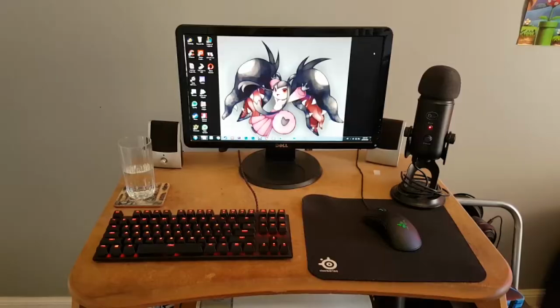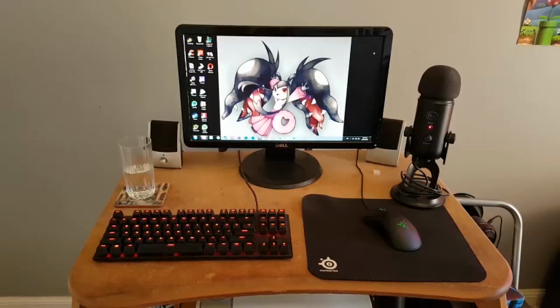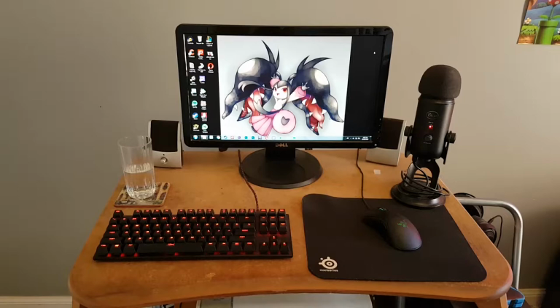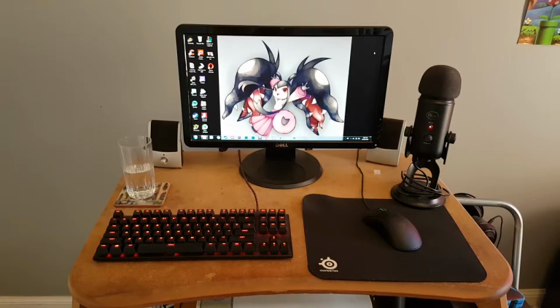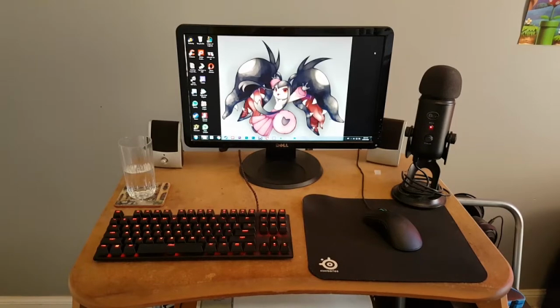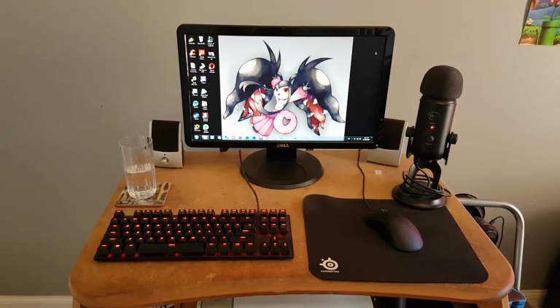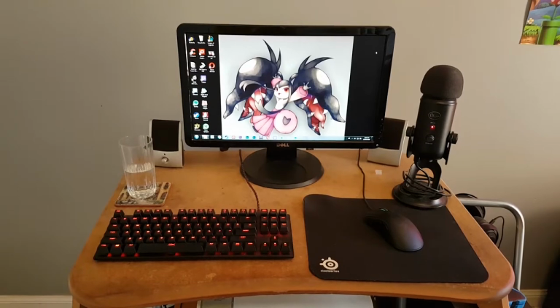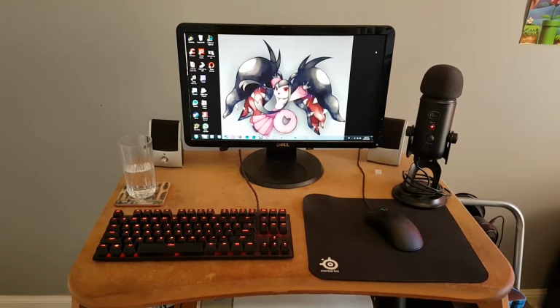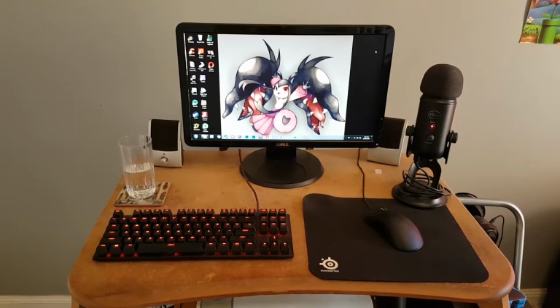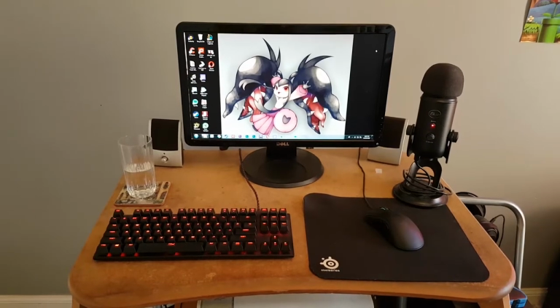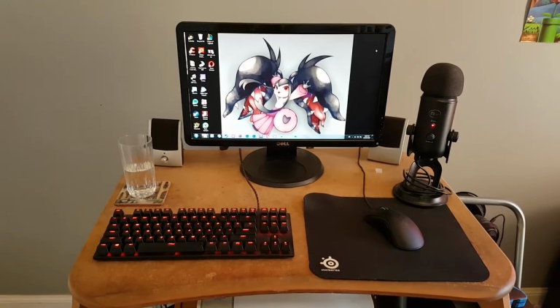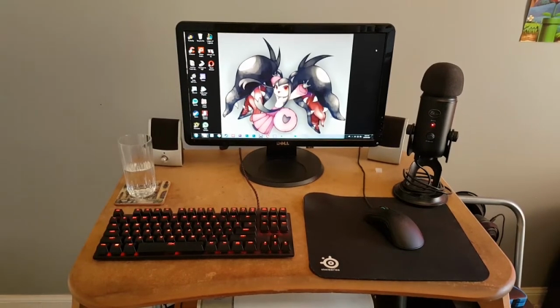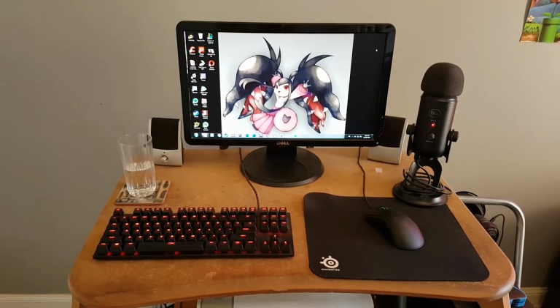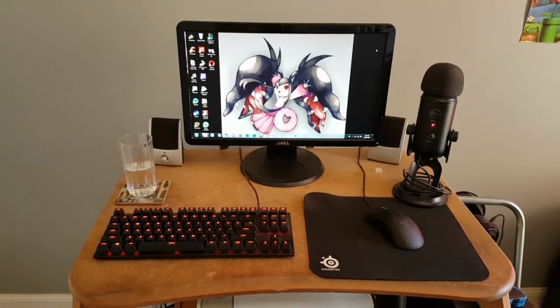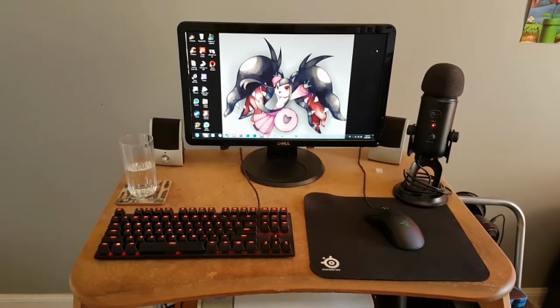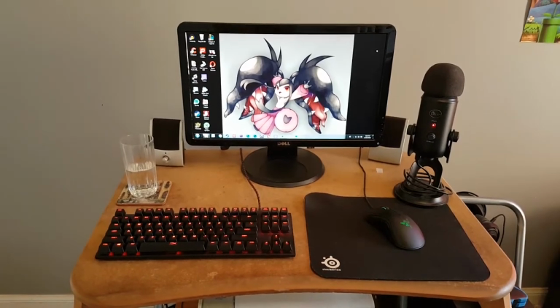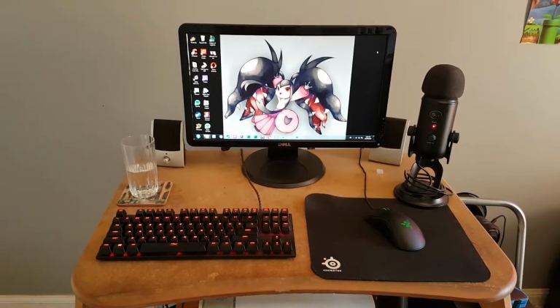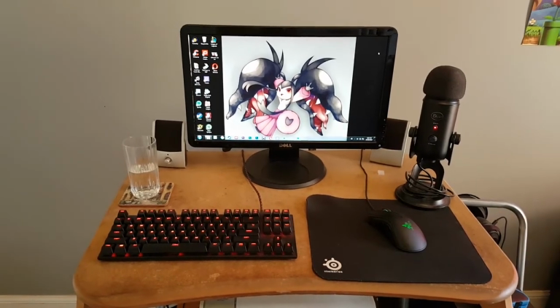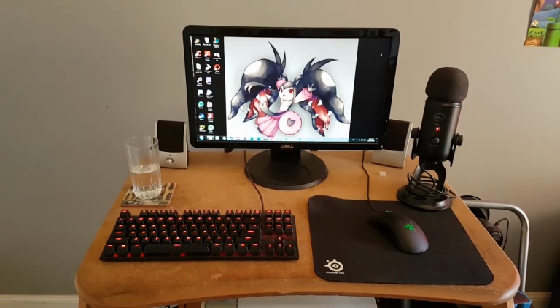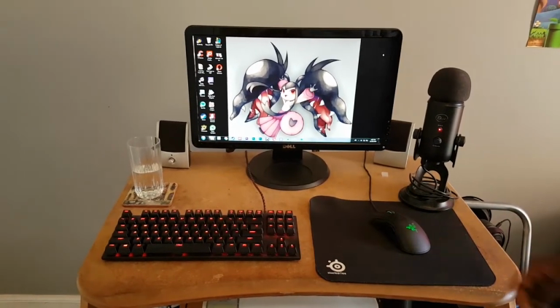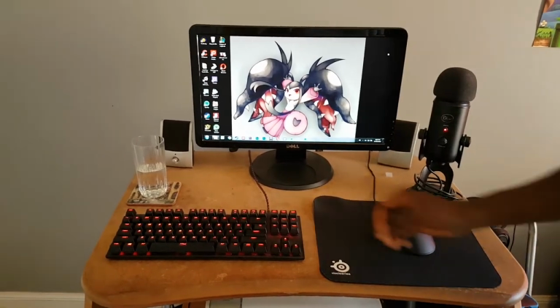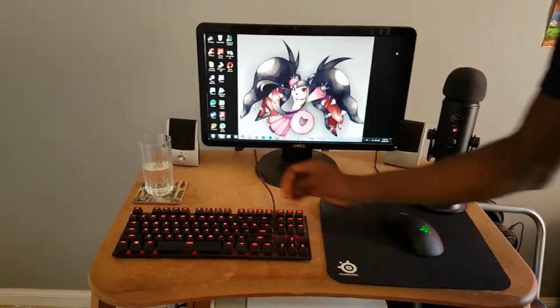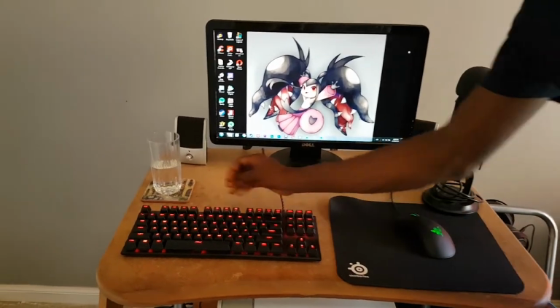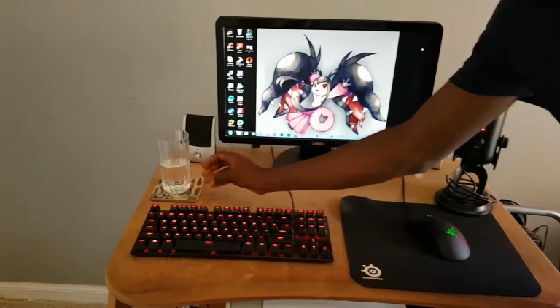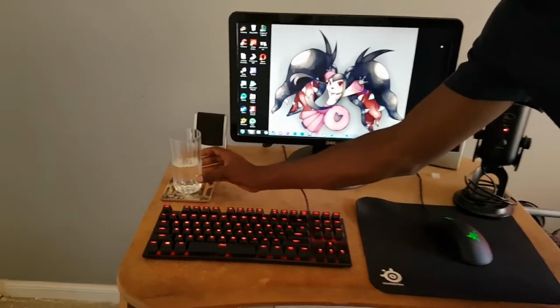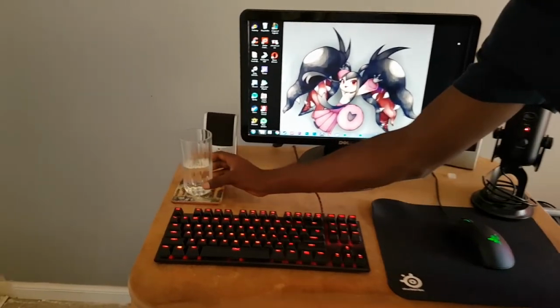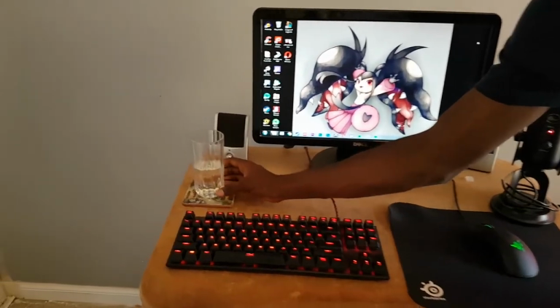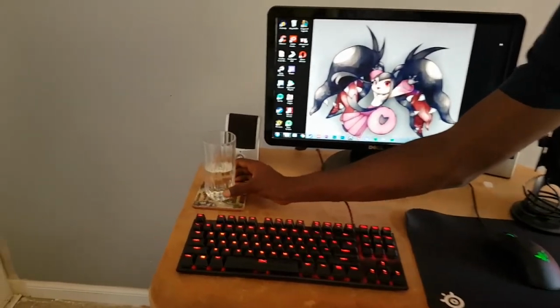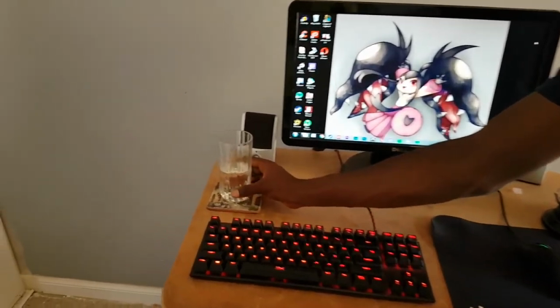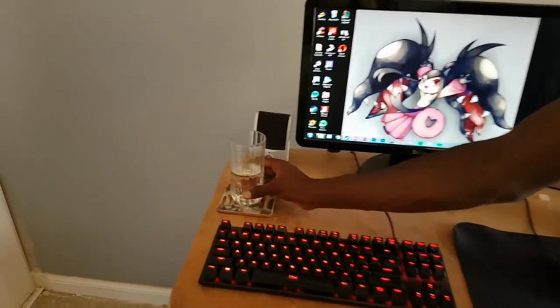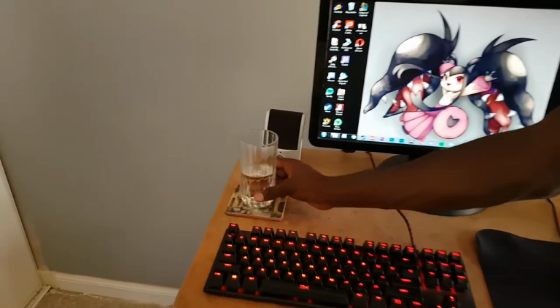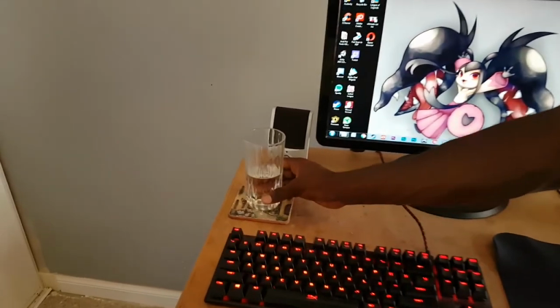A very underrated part of any setup is where you keep your drinks. Gaming on the go, you gotta stay hydrated.